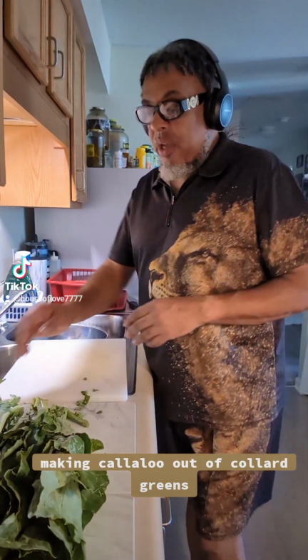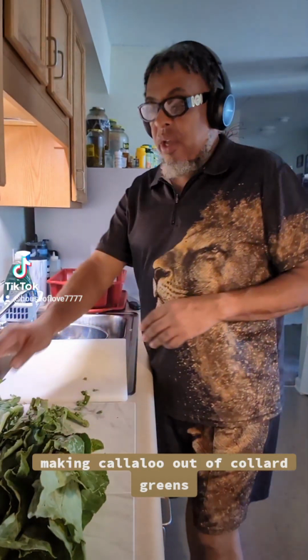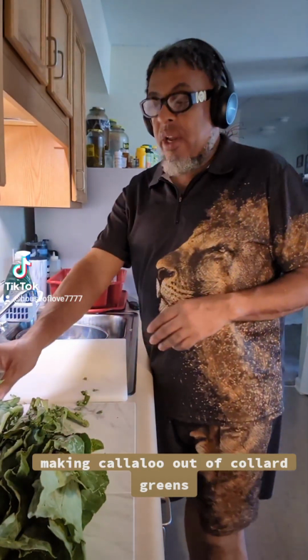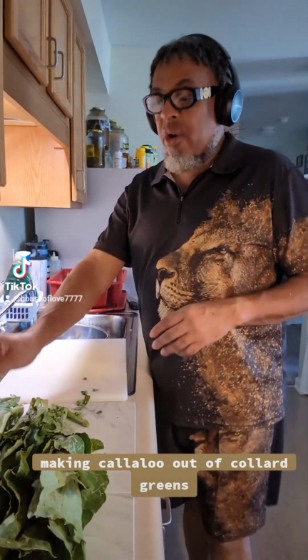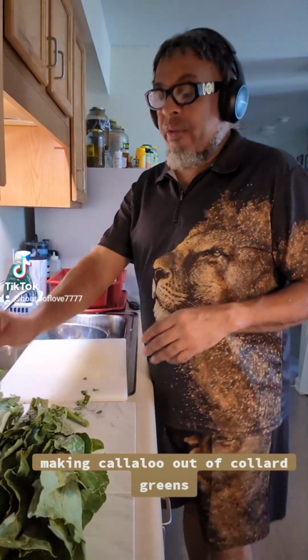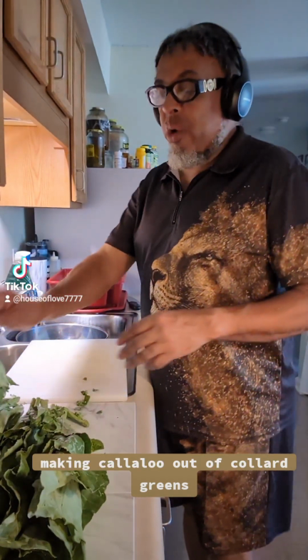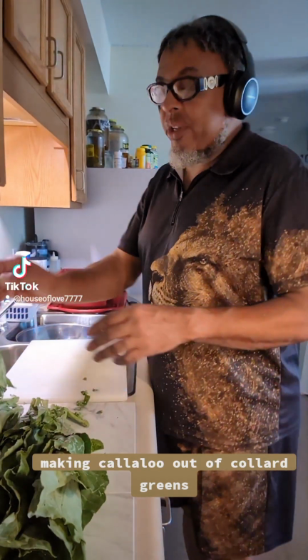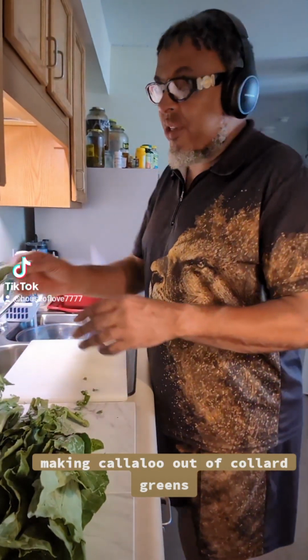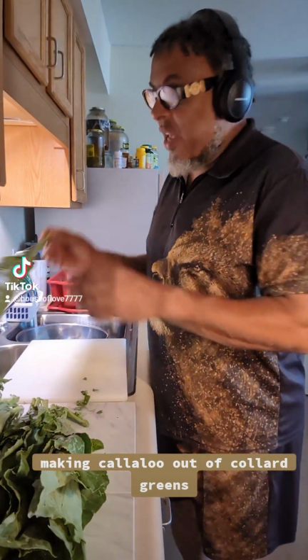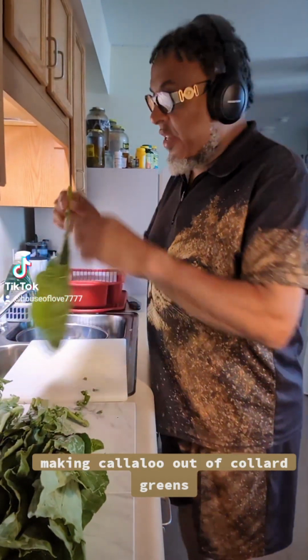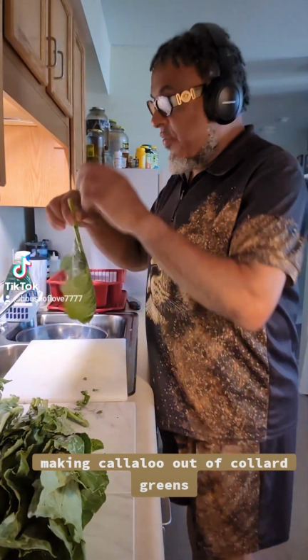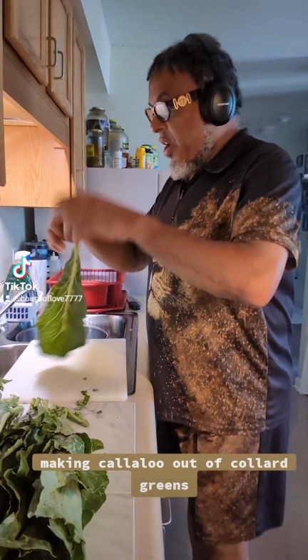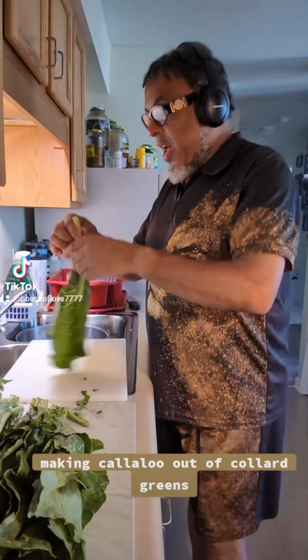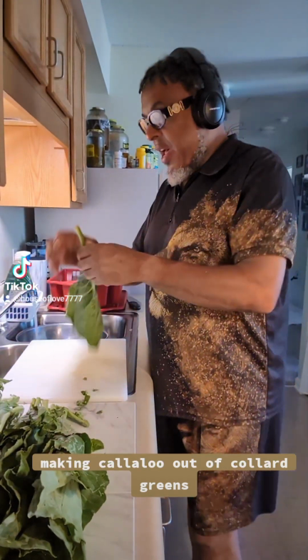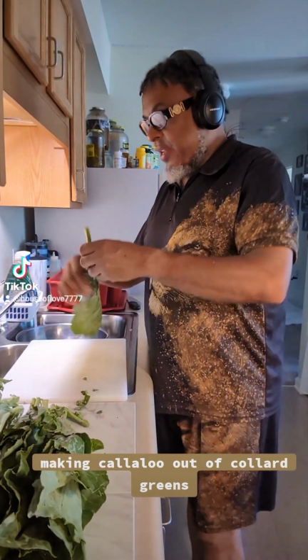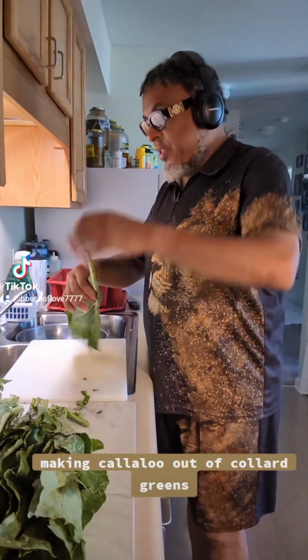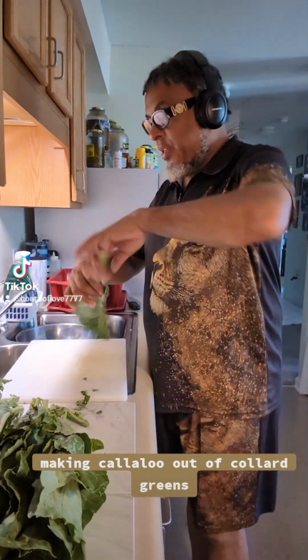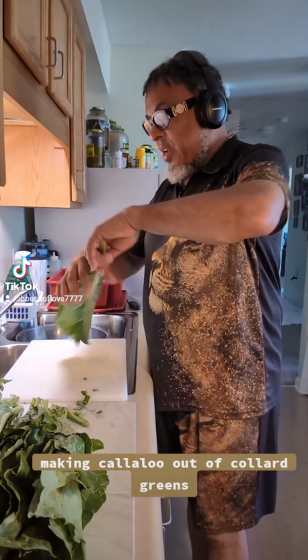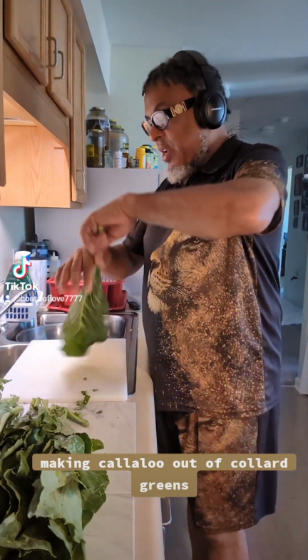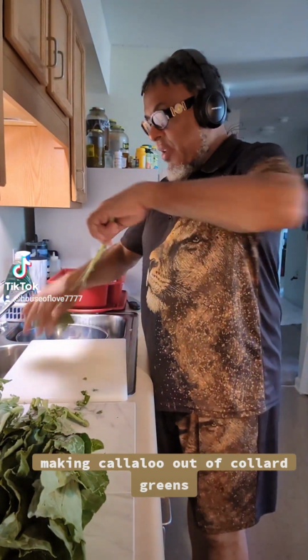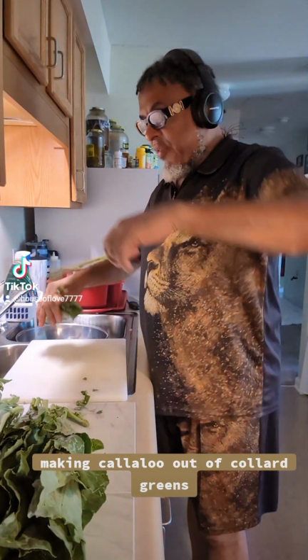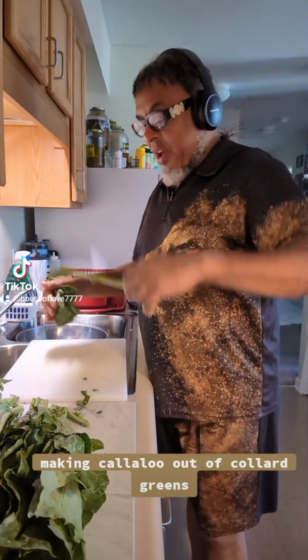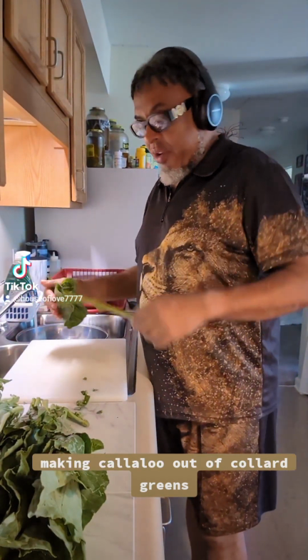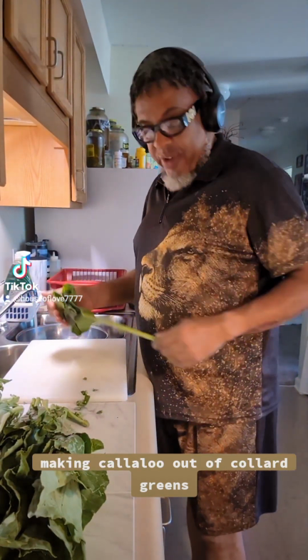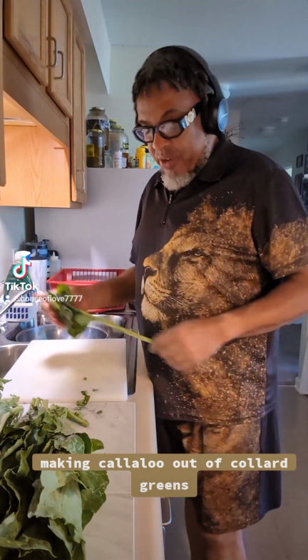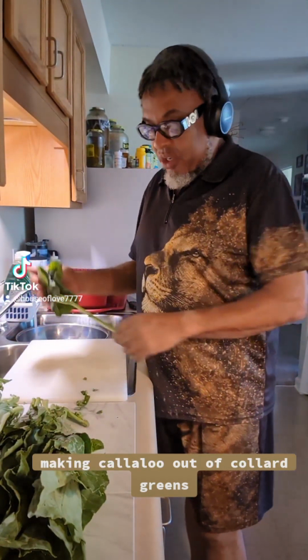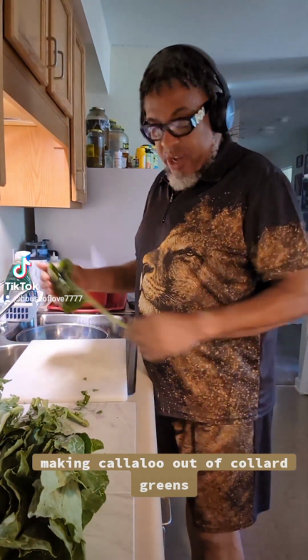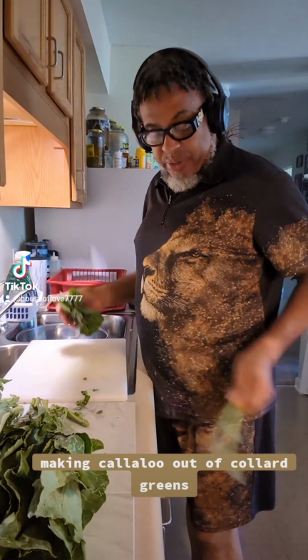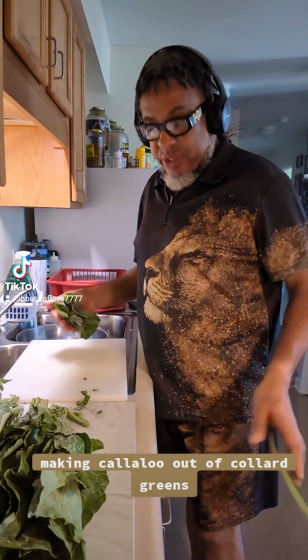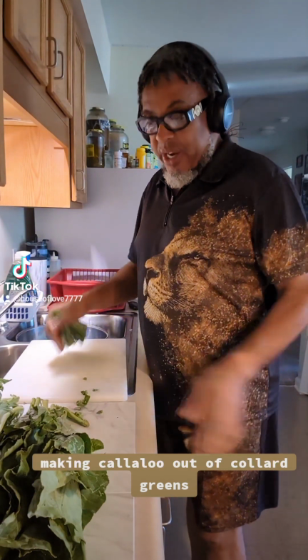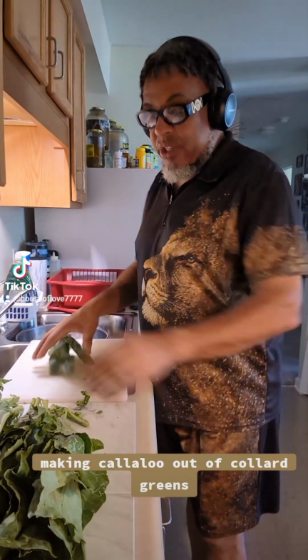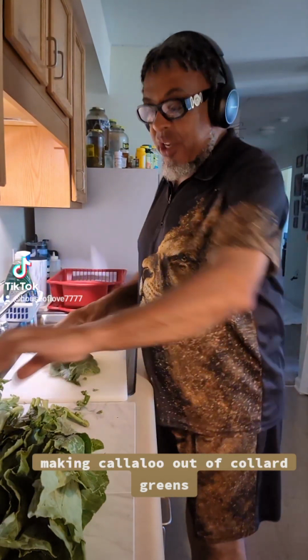Hello everyone, this is Antsavon Hines, the founder of Houselot Hospitality.